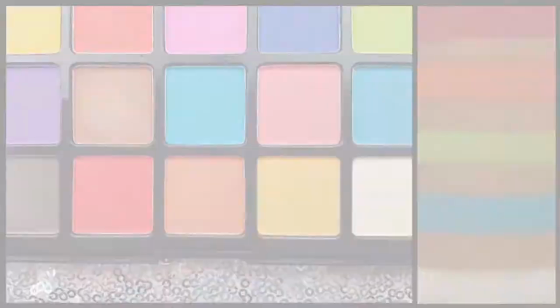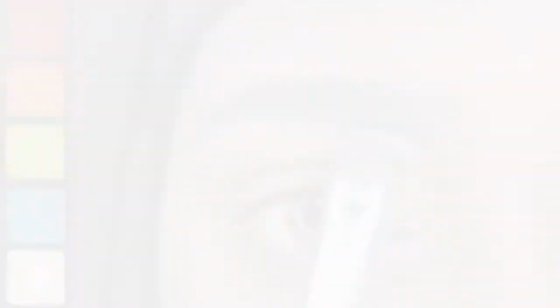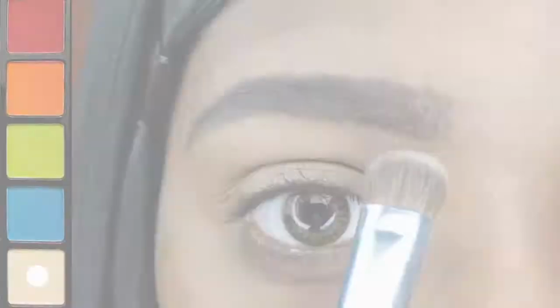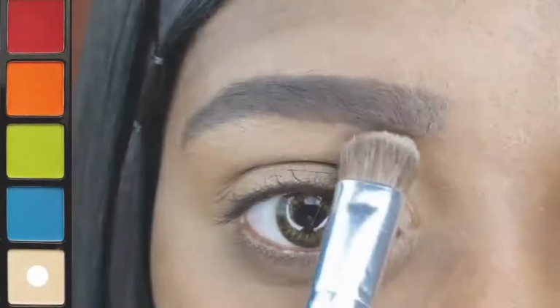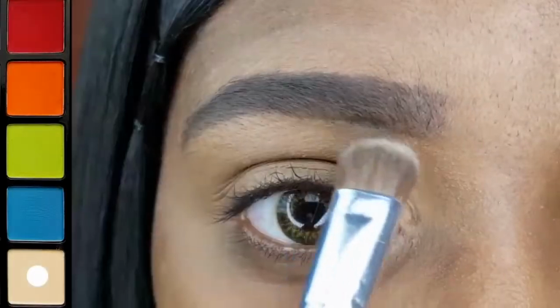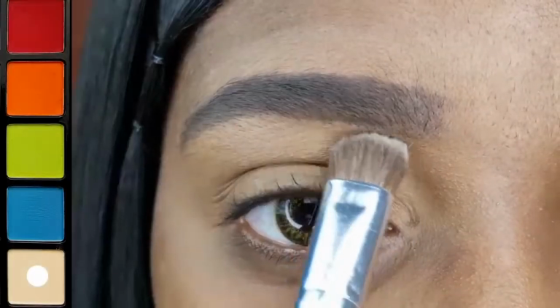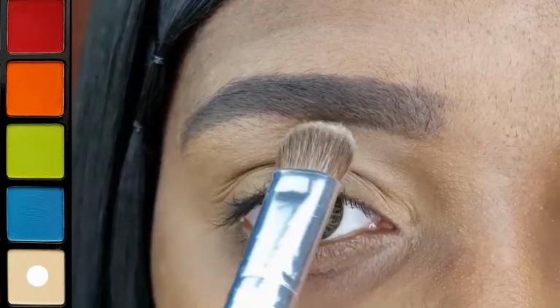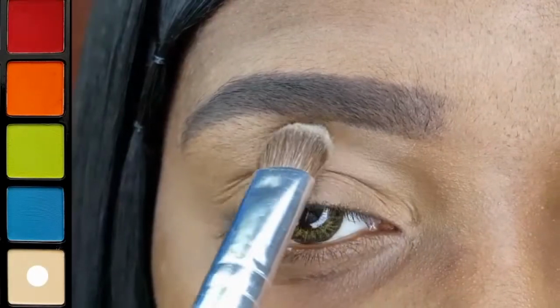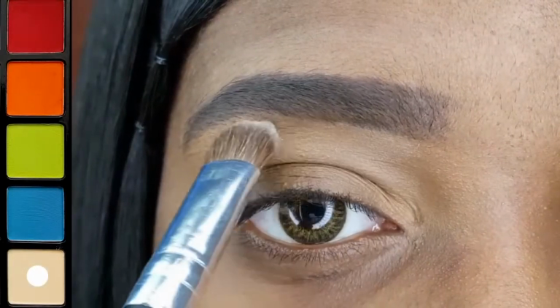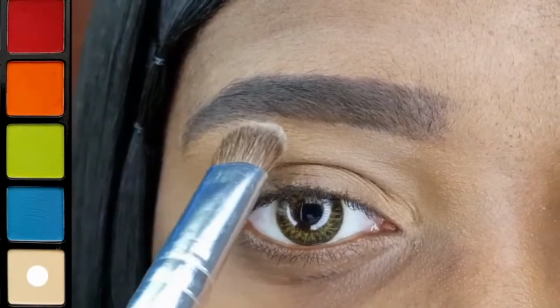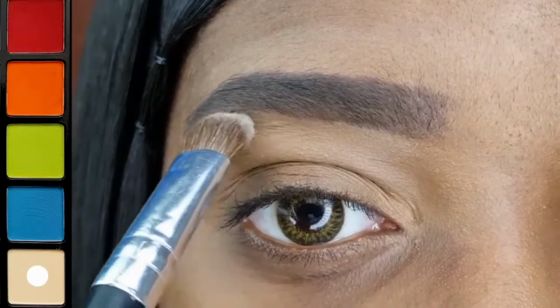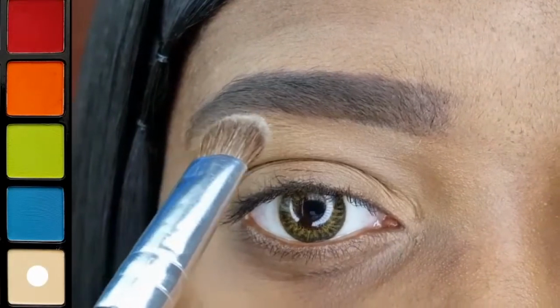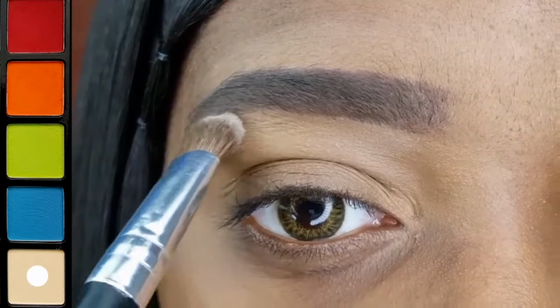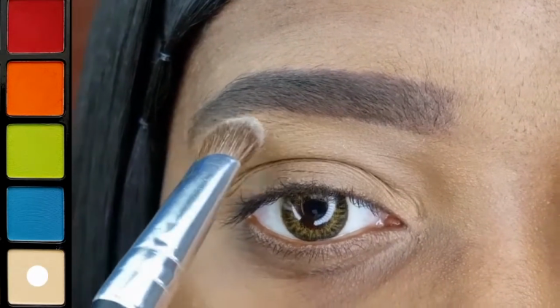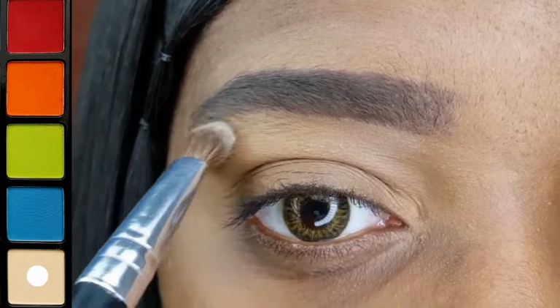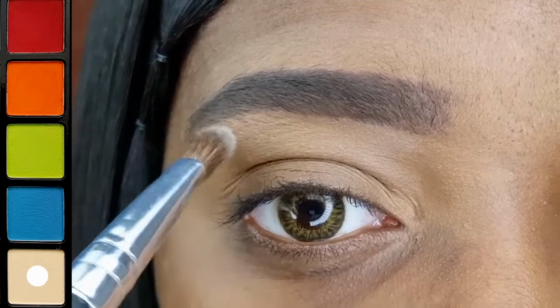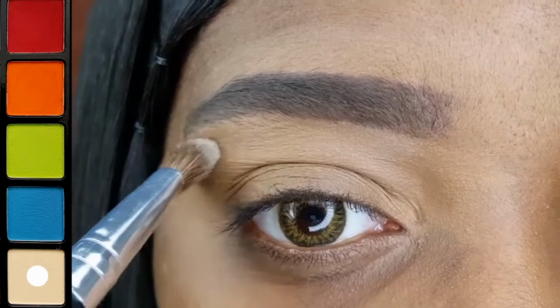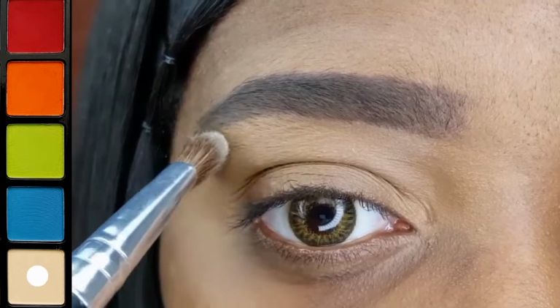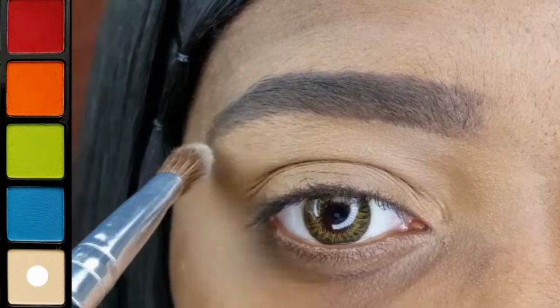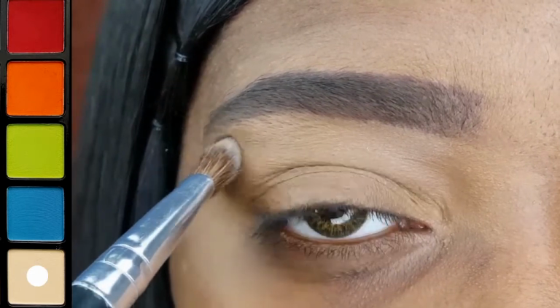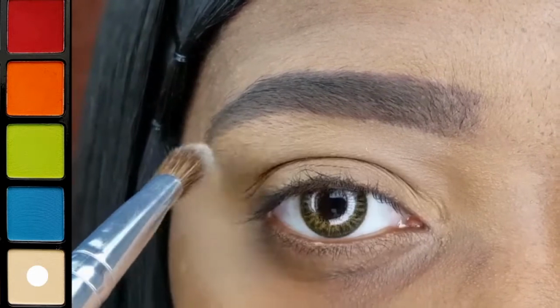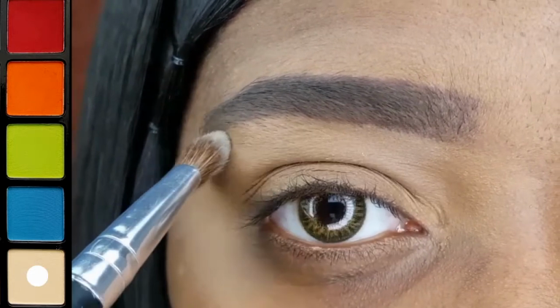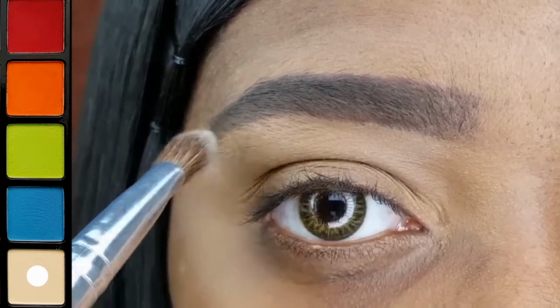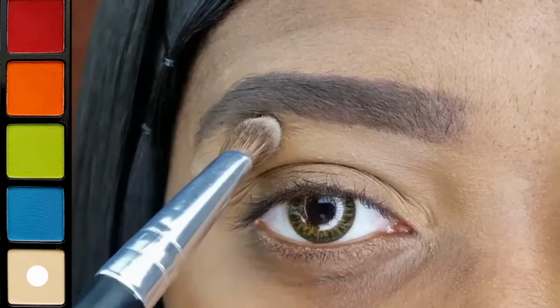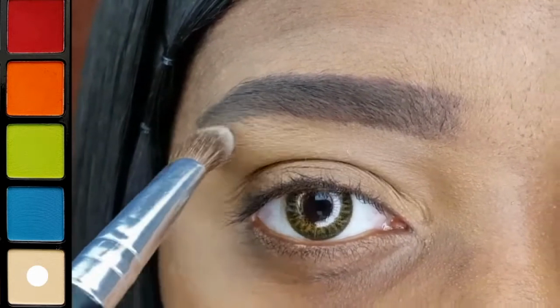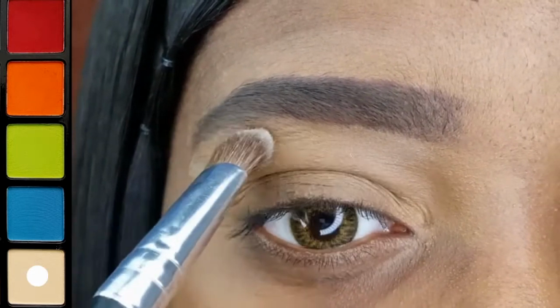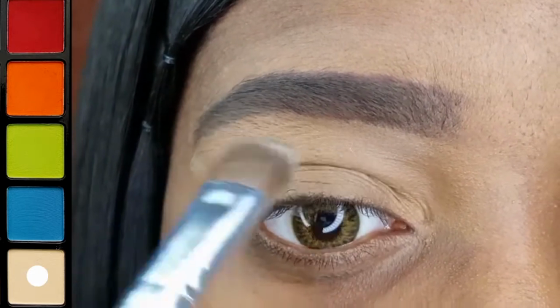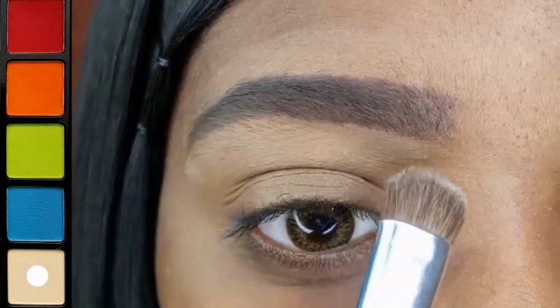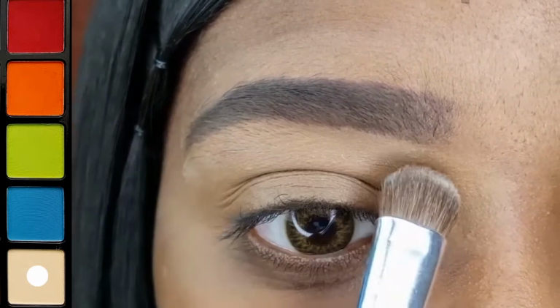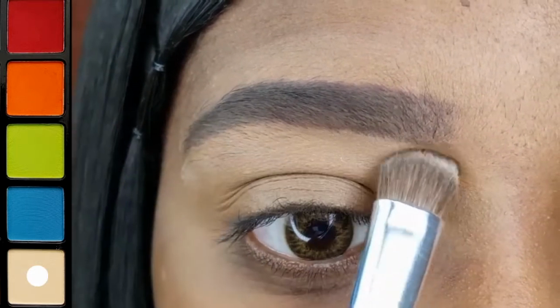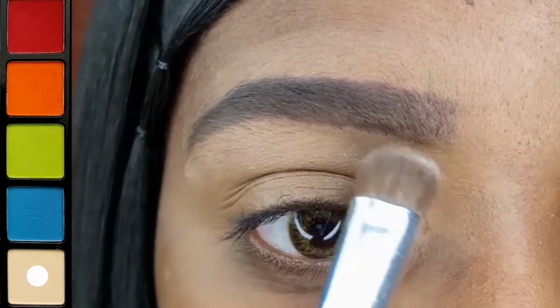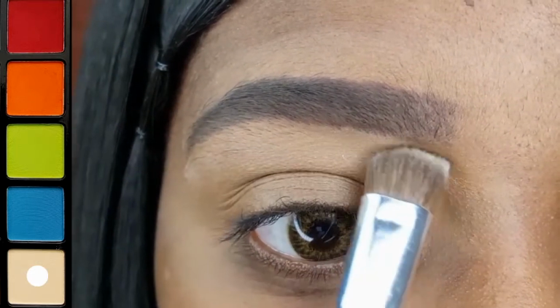I am using my LA Colors Pro Shadow Shader to highlight my brow bone with this matte cream shade.